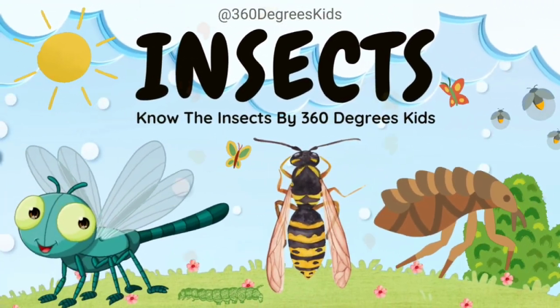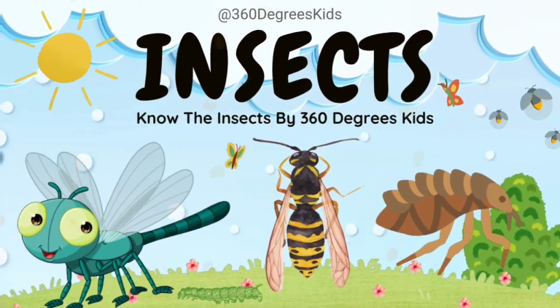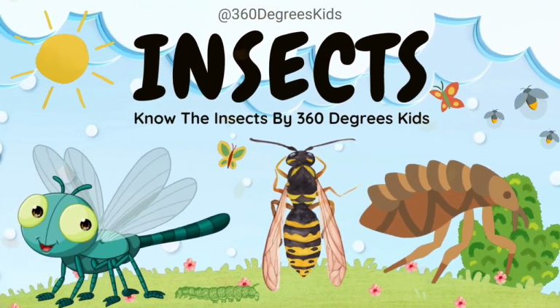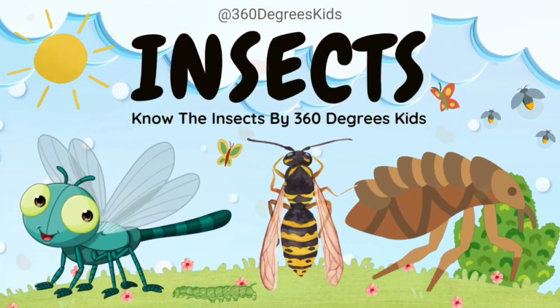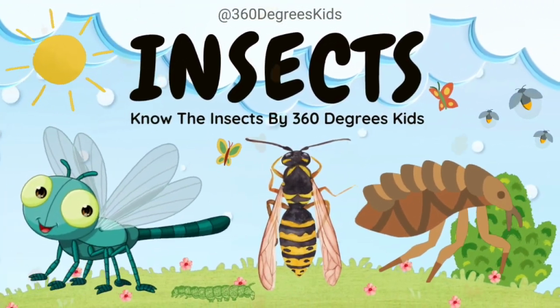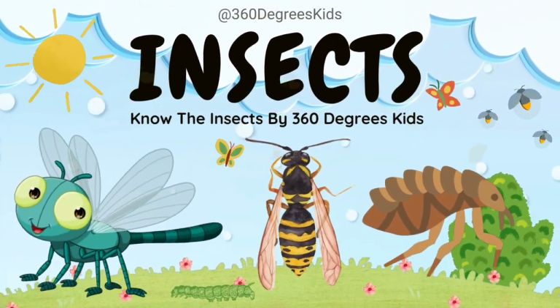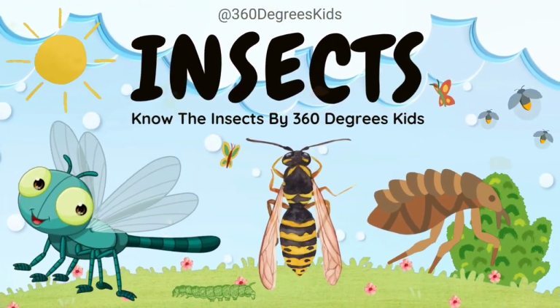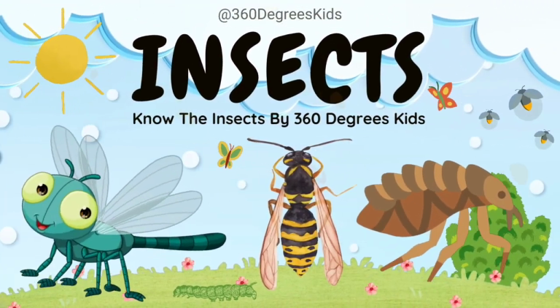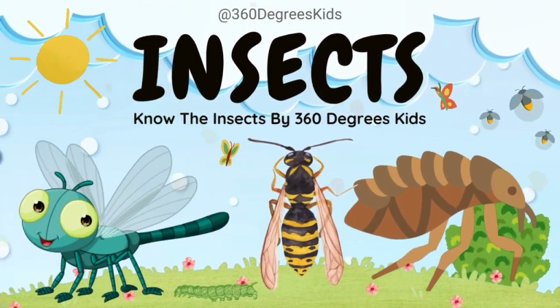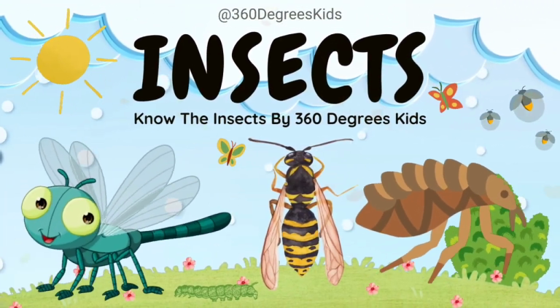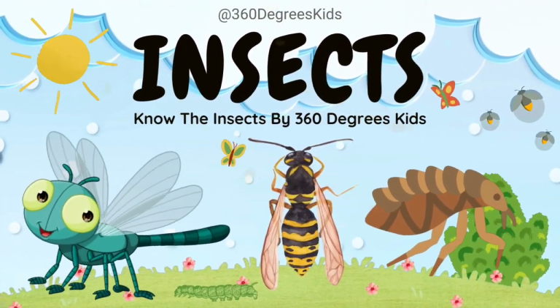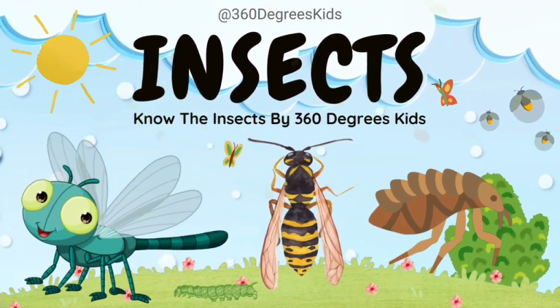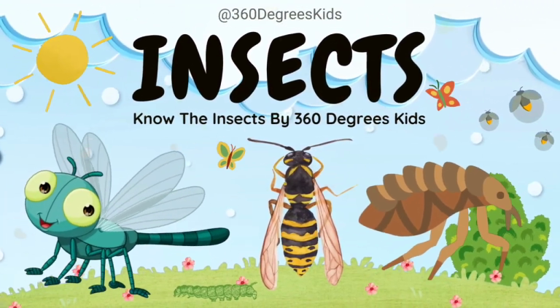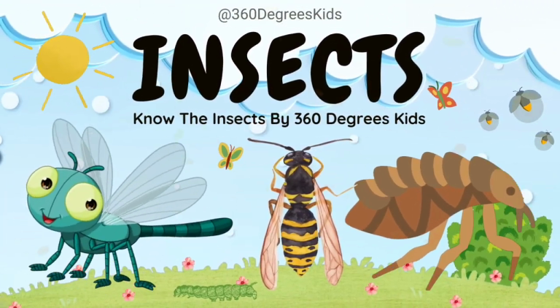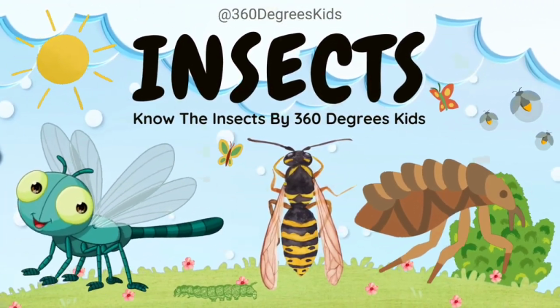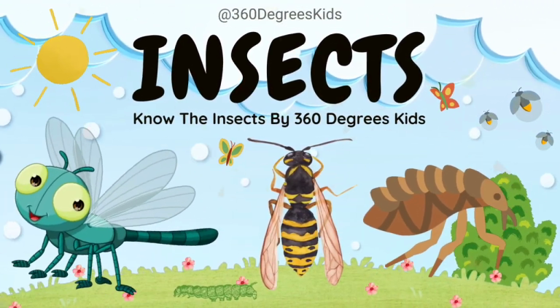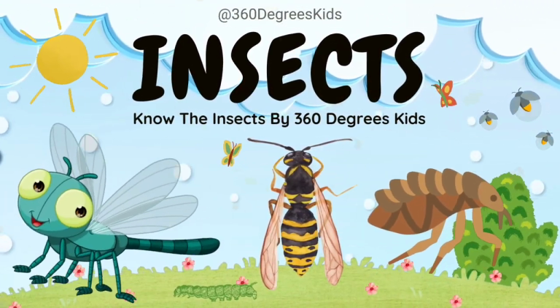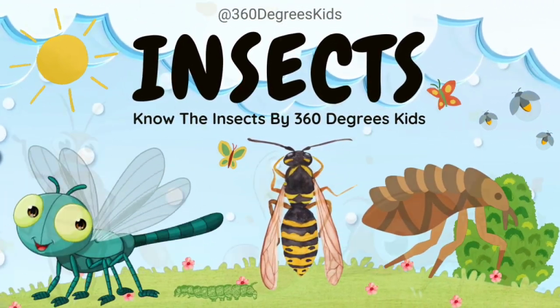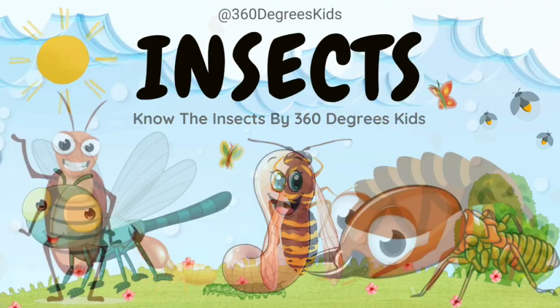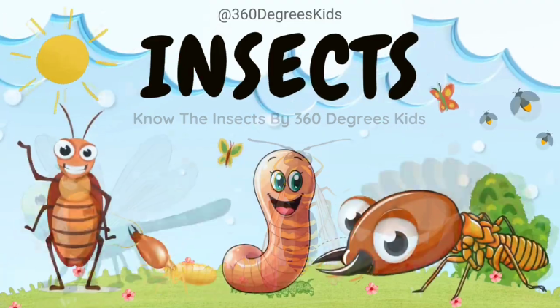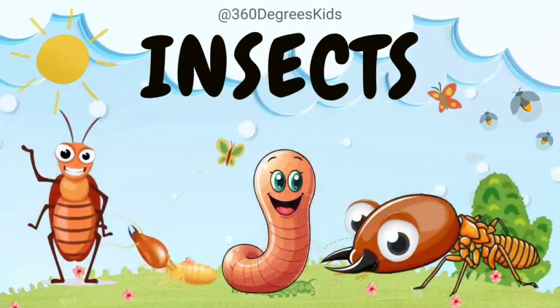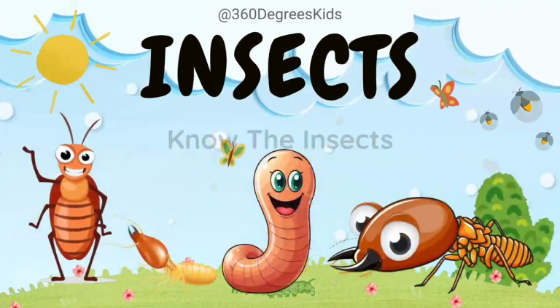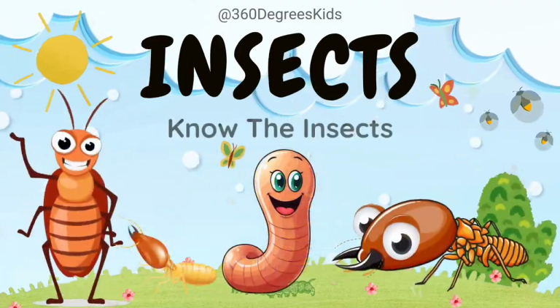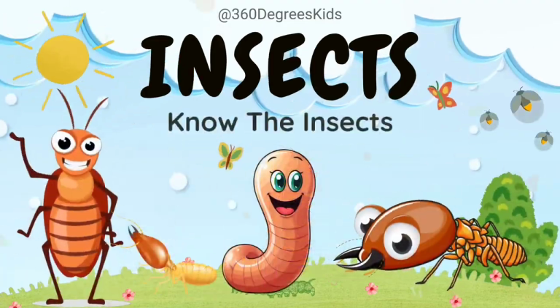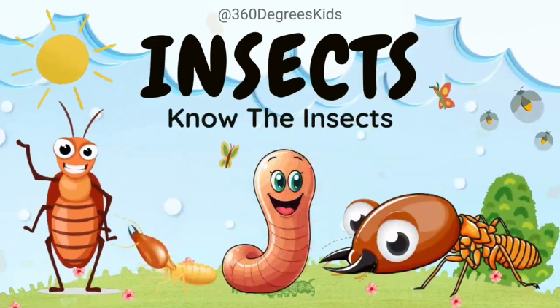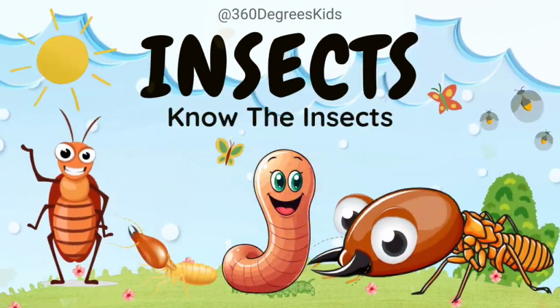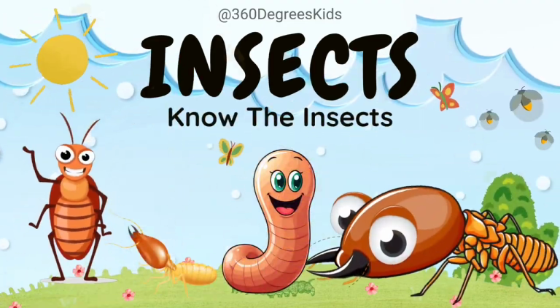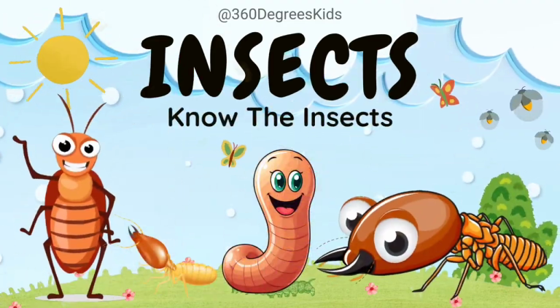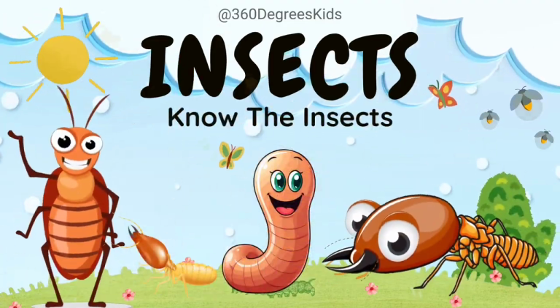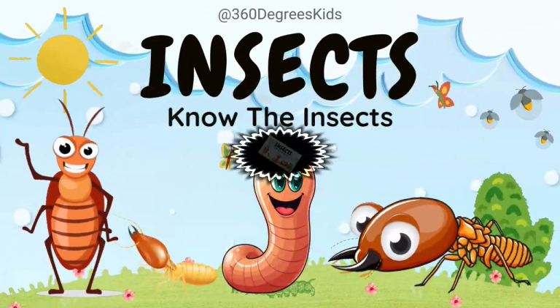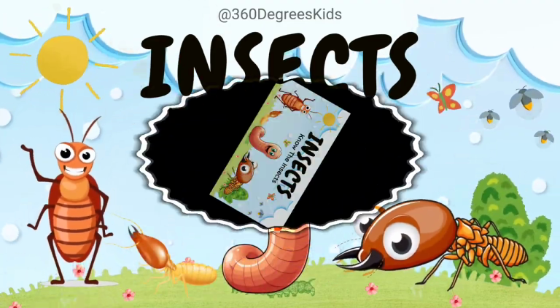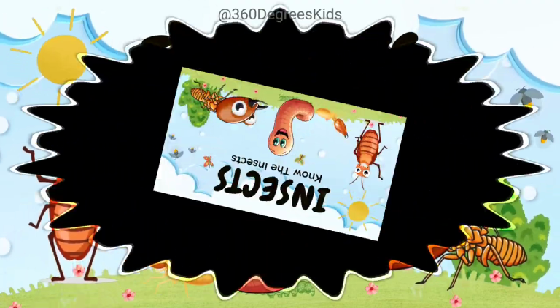Insects for Kids. Let's learn the names of some popular insects and bugs.